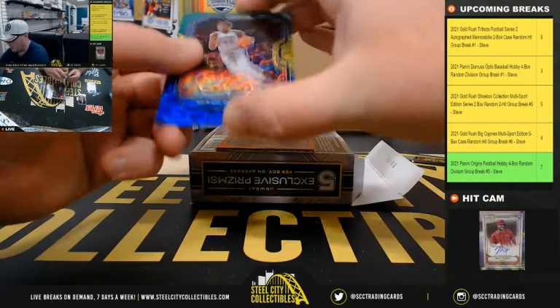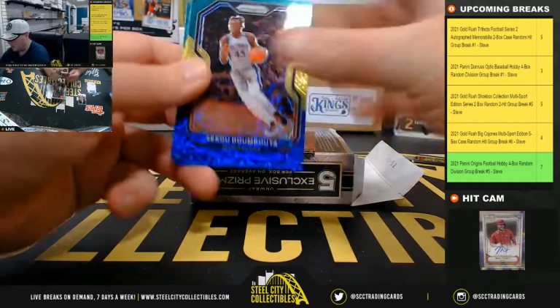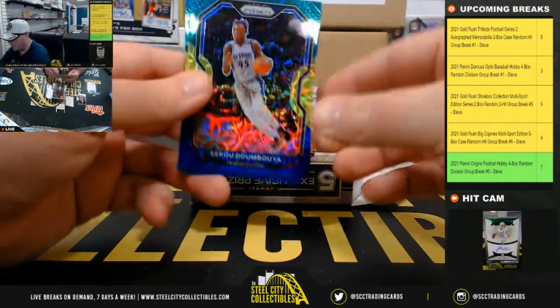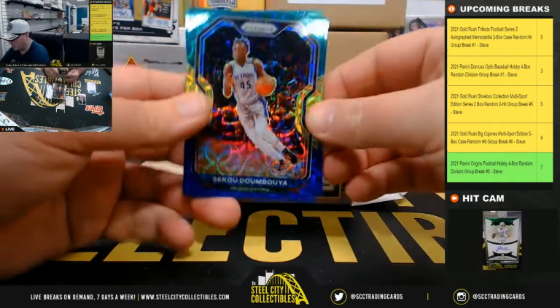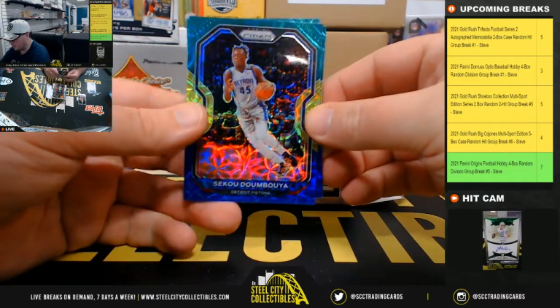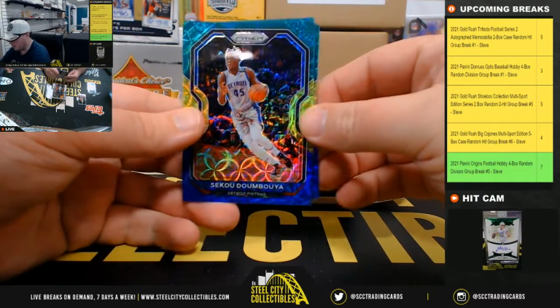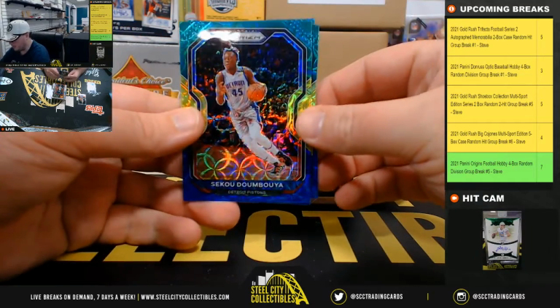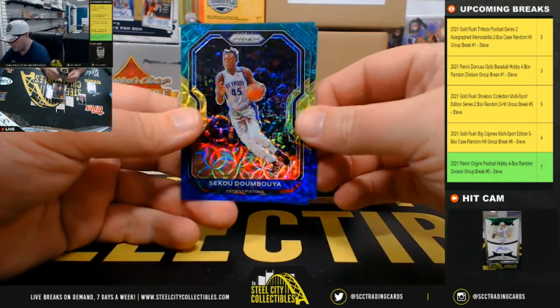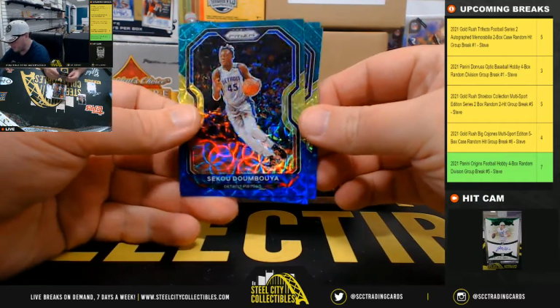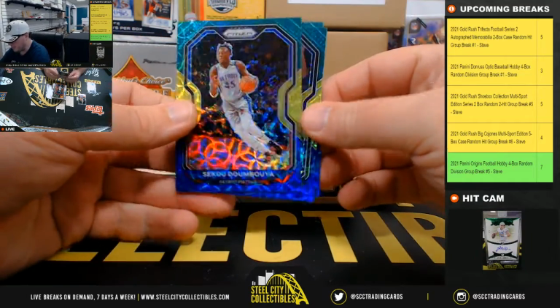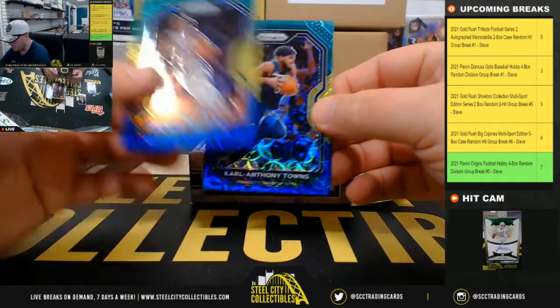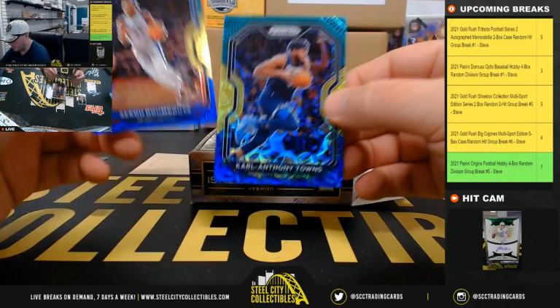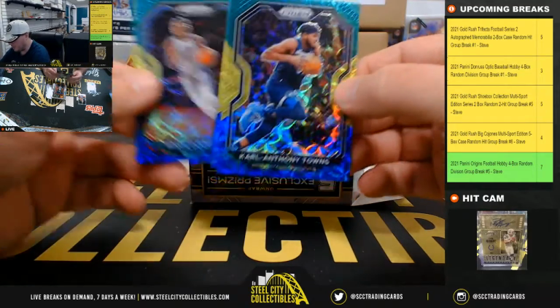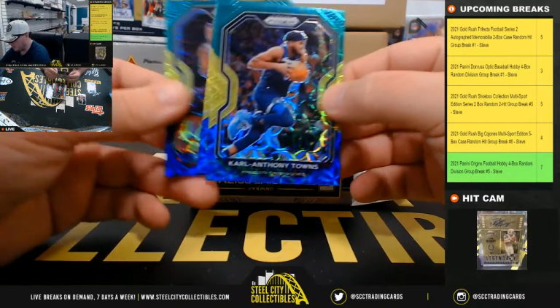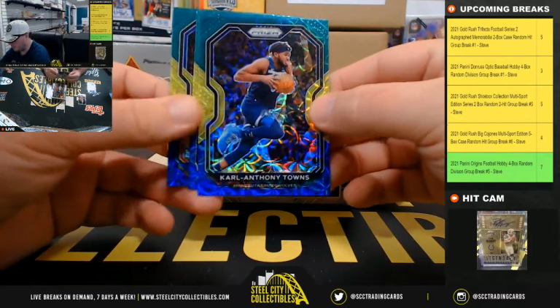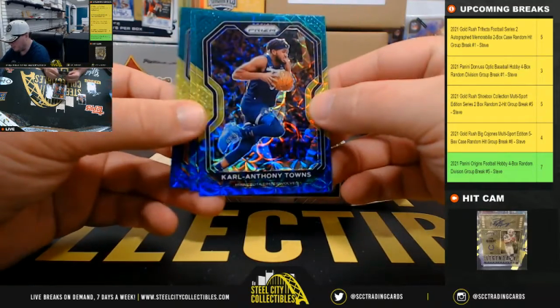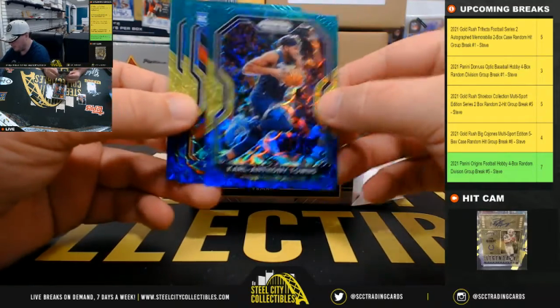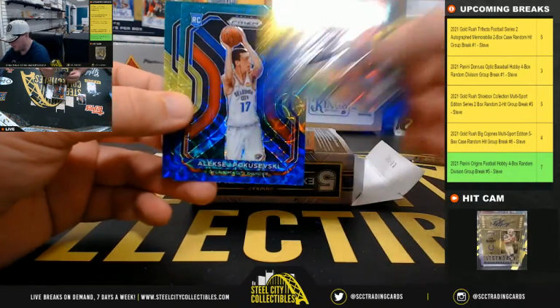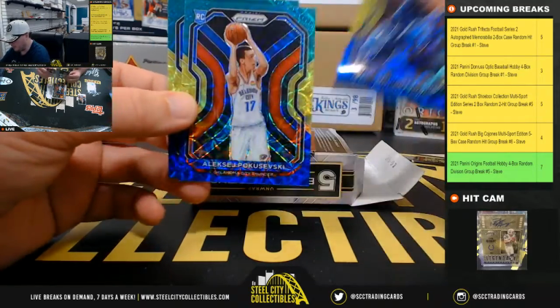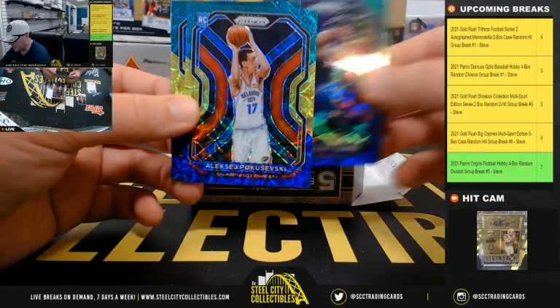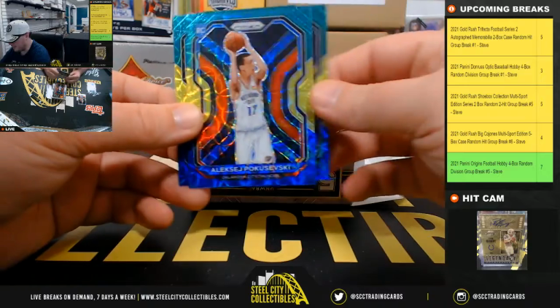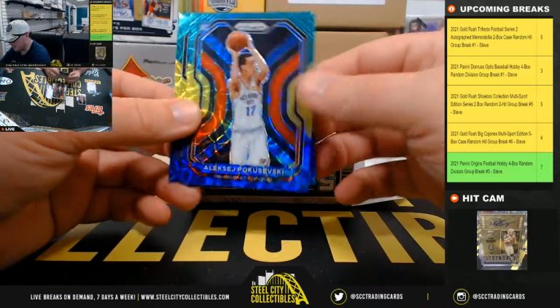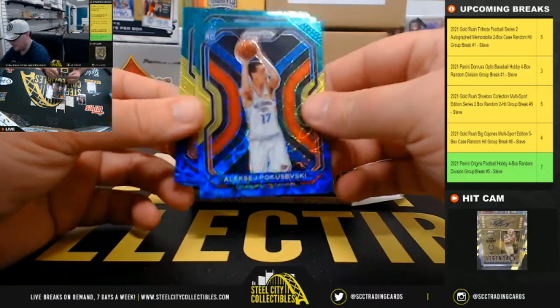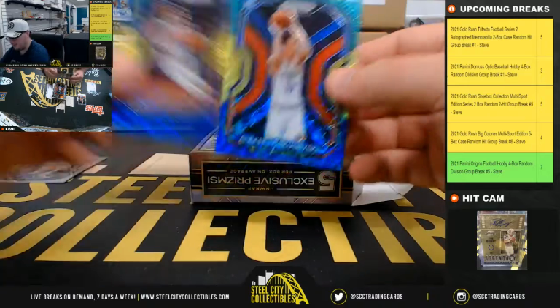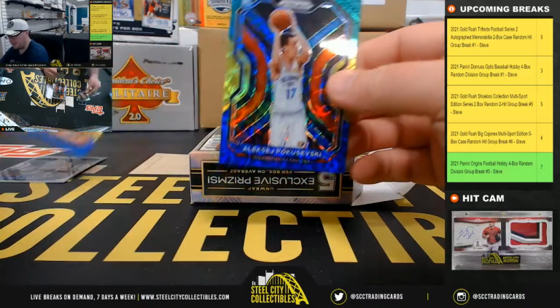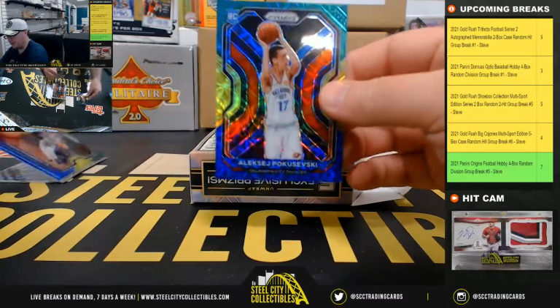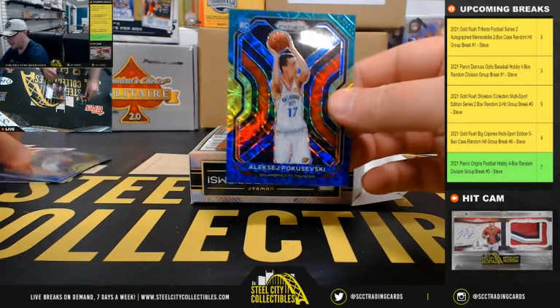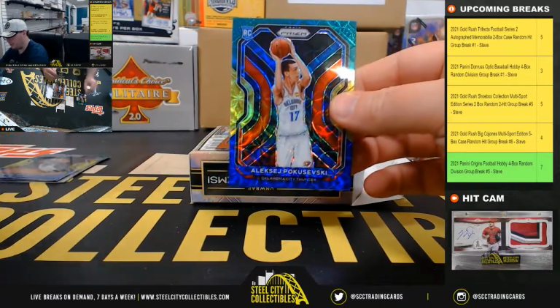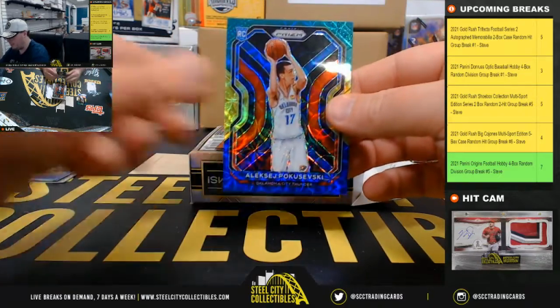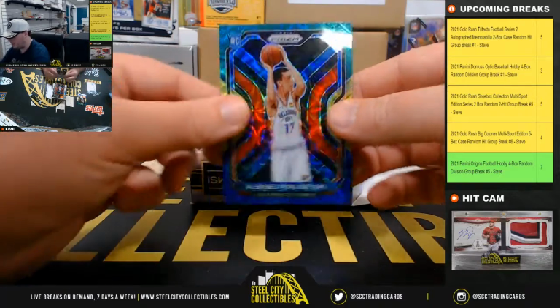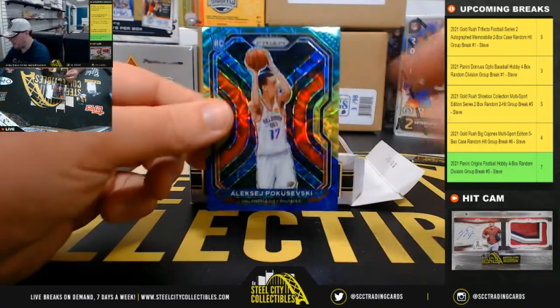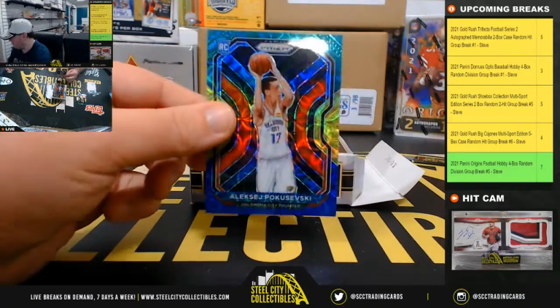Green, yellow, and blue Prism: Sigu Dumbaya, Karl-Anthony Towns, and Alexei Pogosevsky rookie.